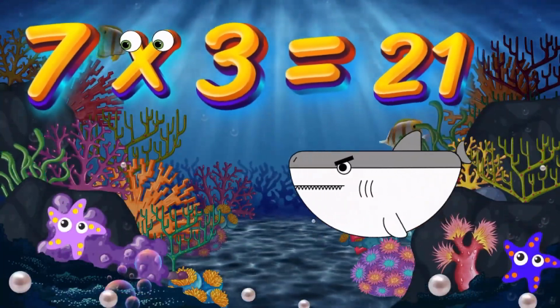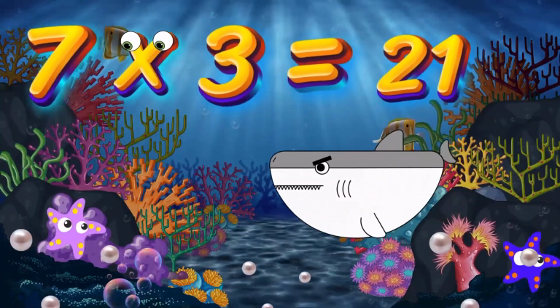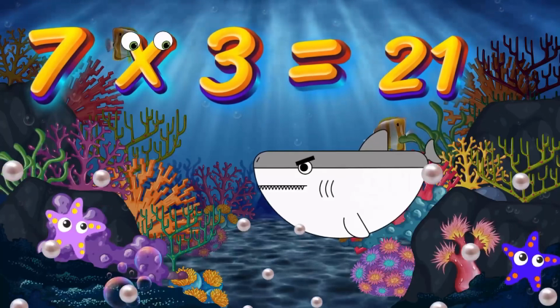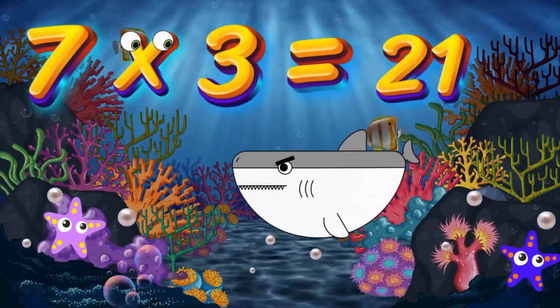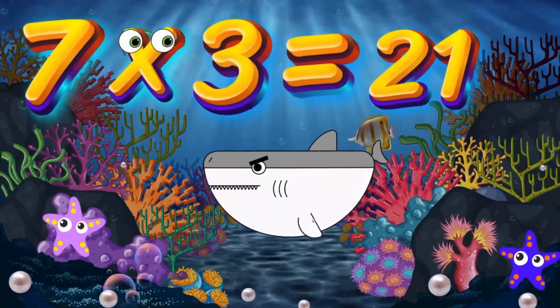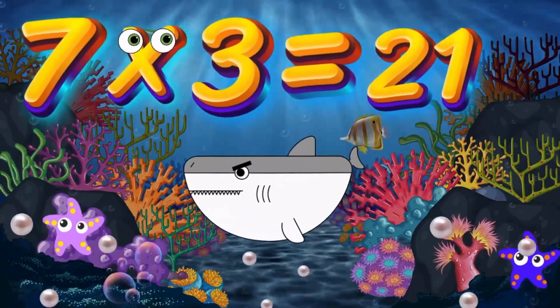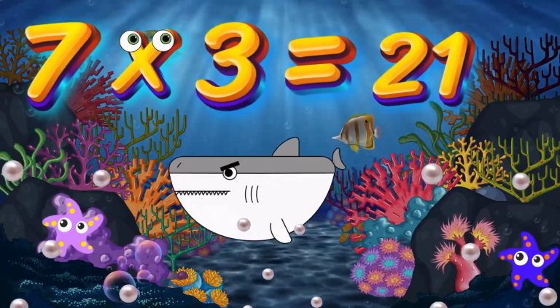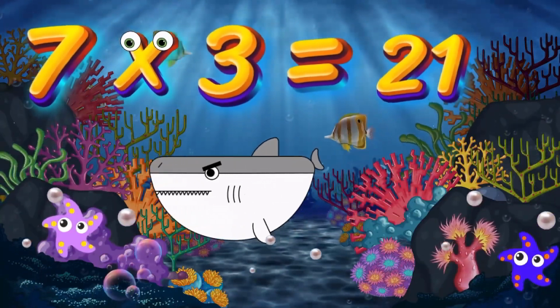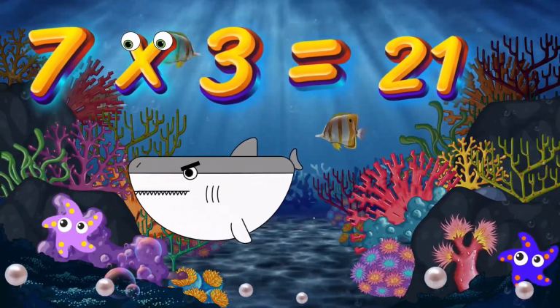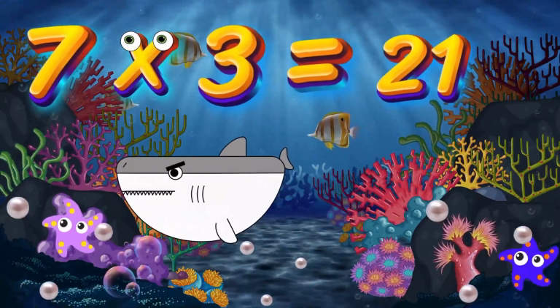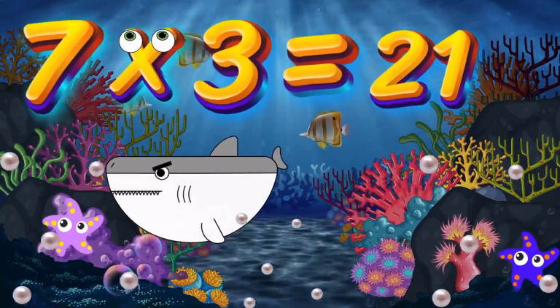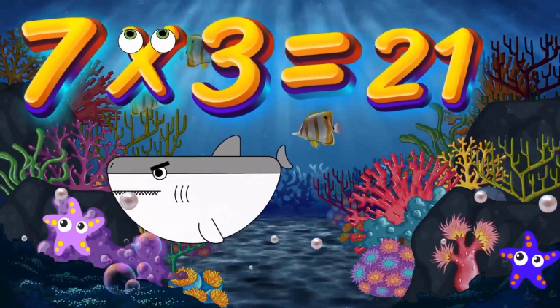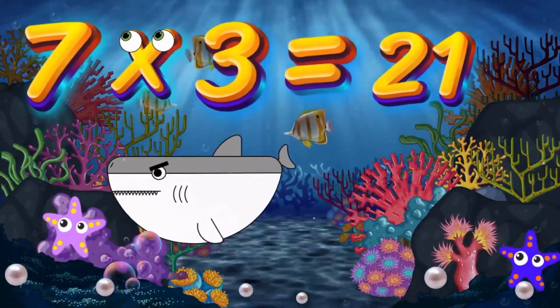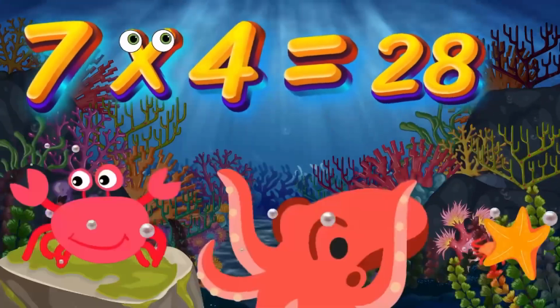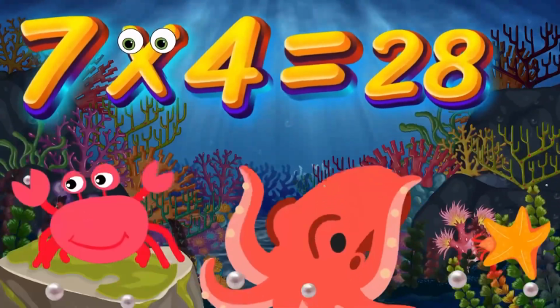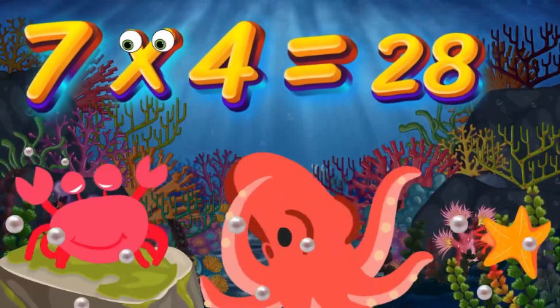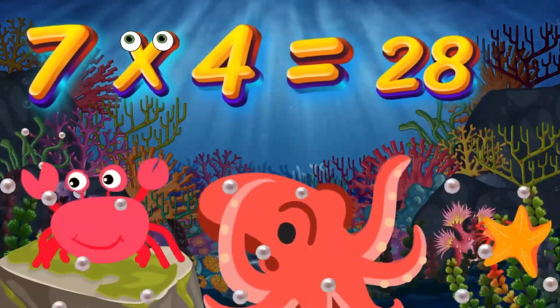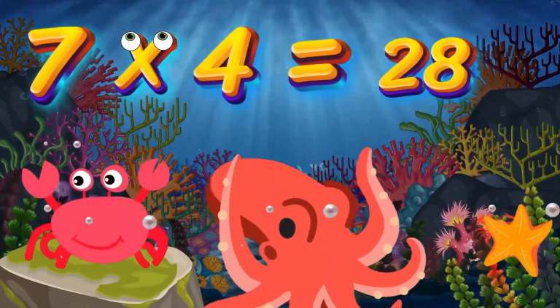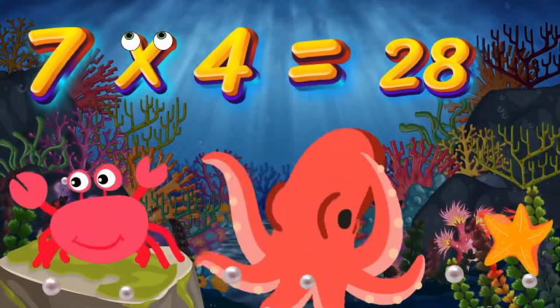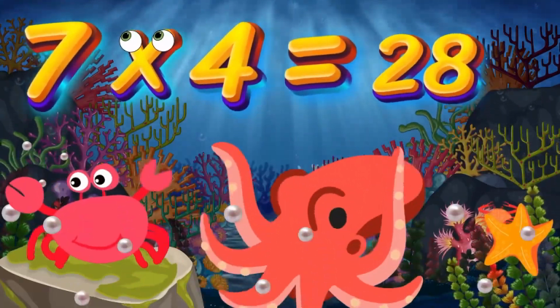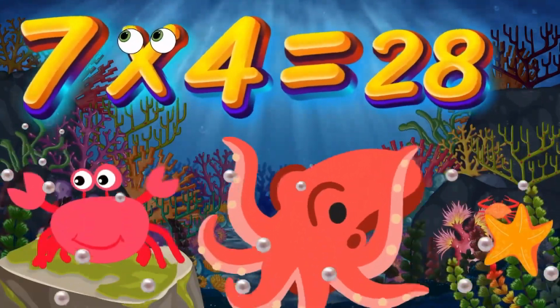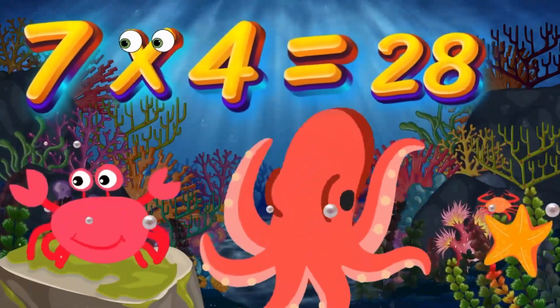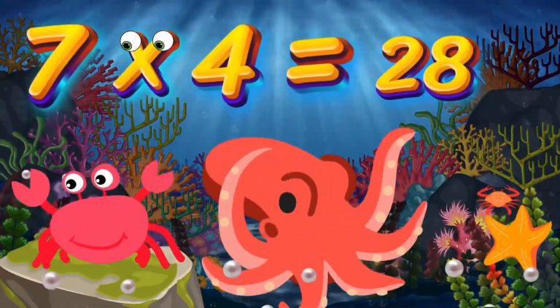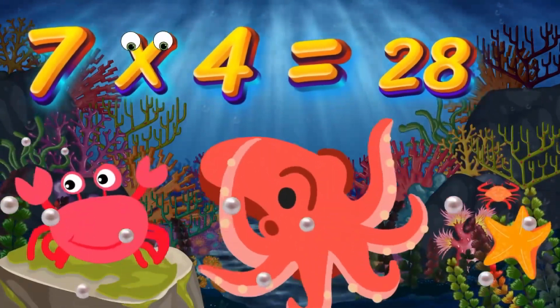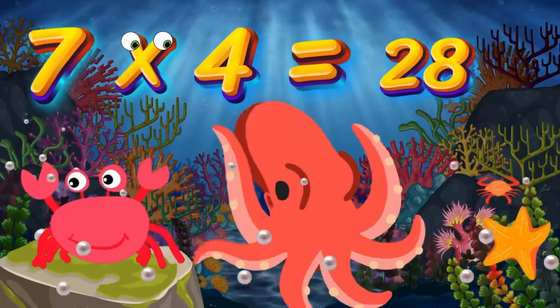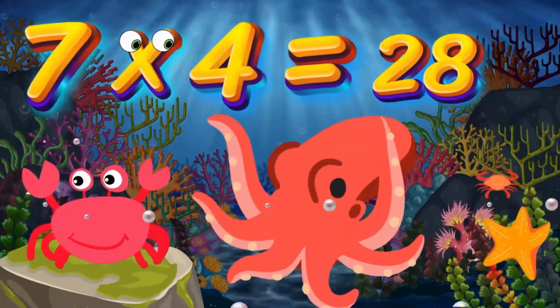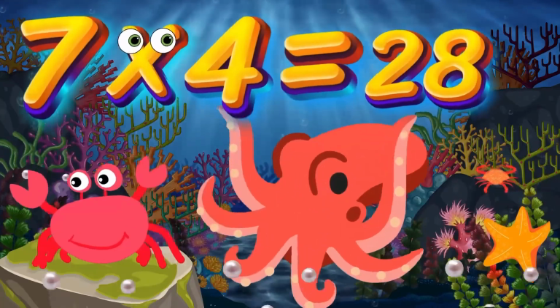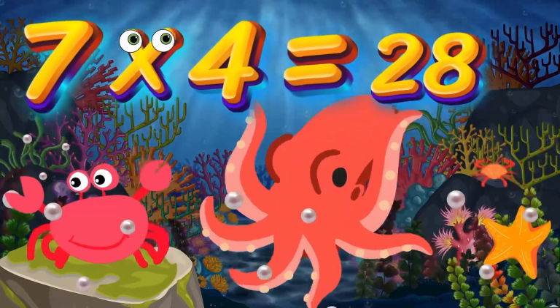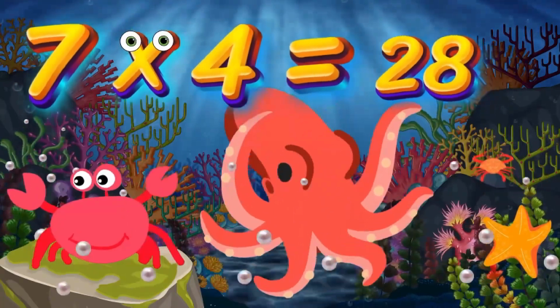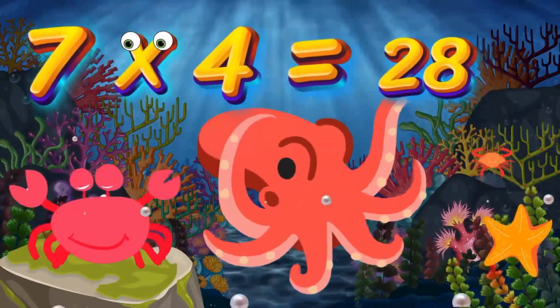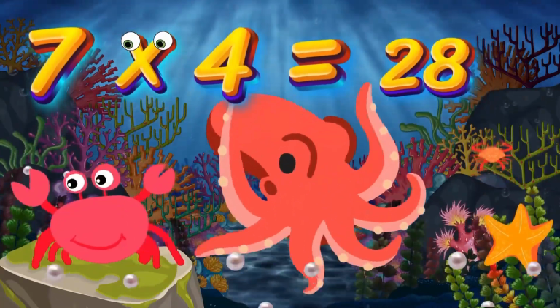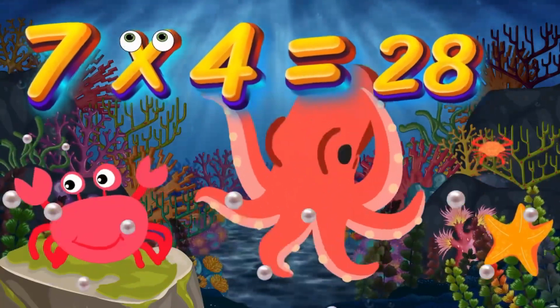7x3 is 21. Again, kids, 7x3 is 21. 7x4 is 28. Again, kids, 7x4 is 28.